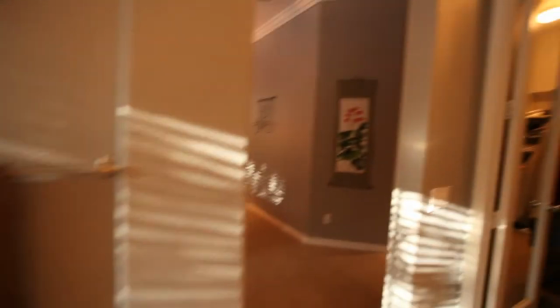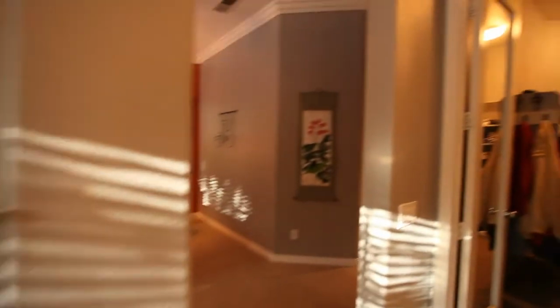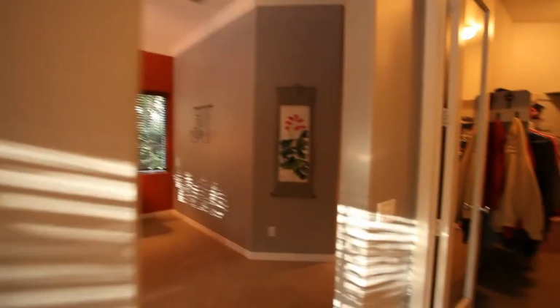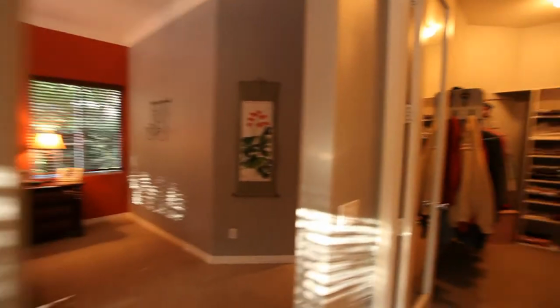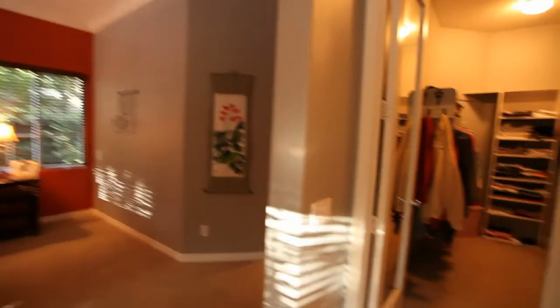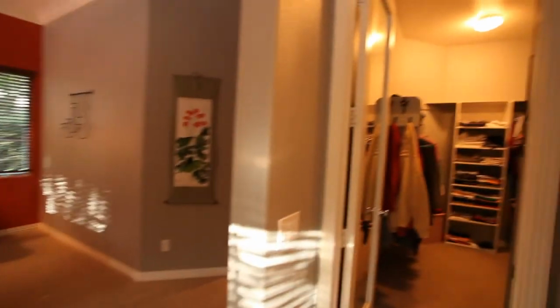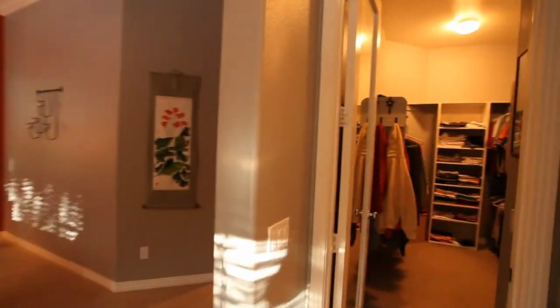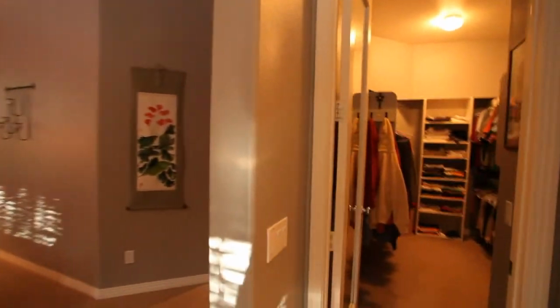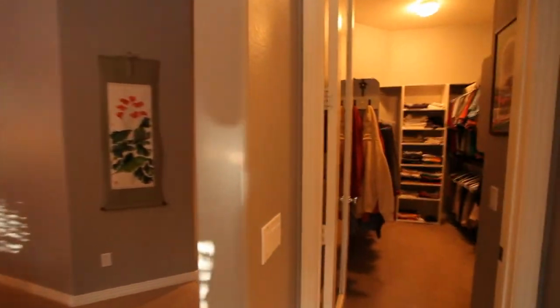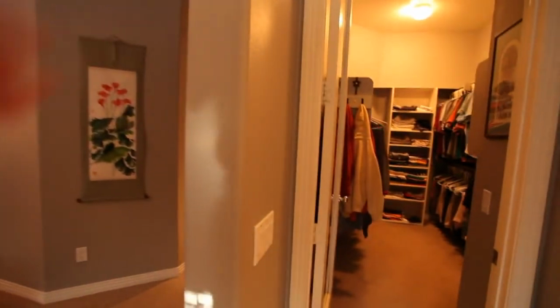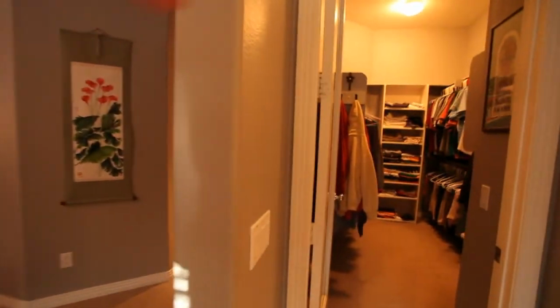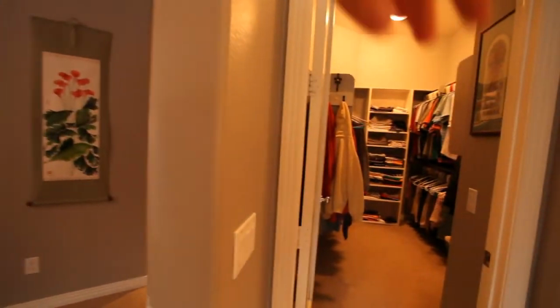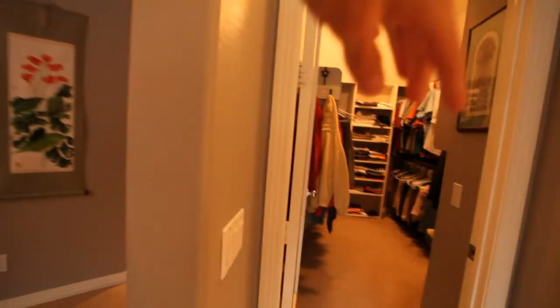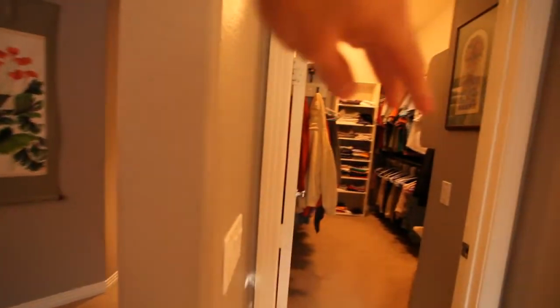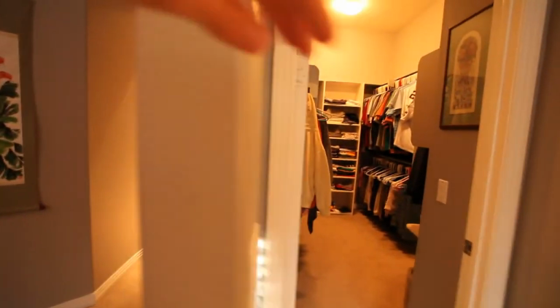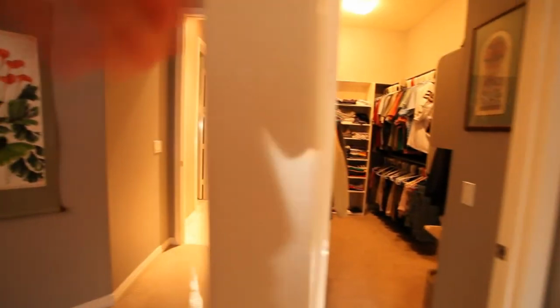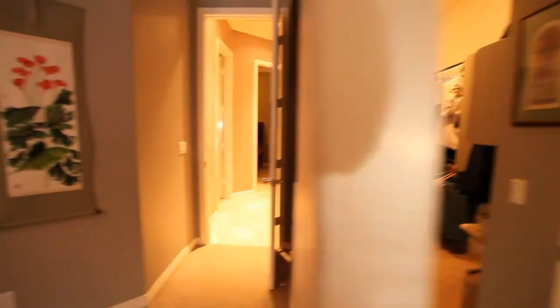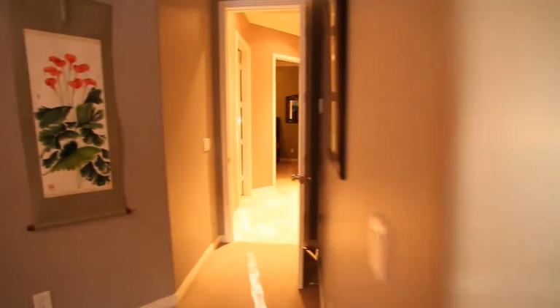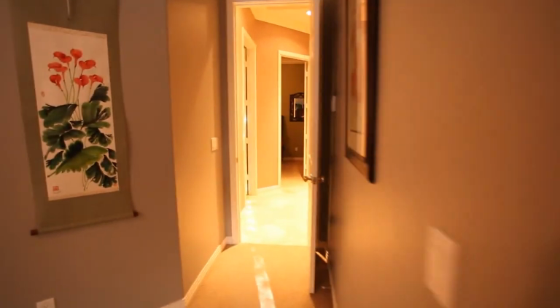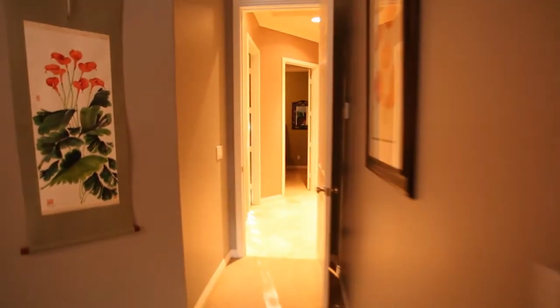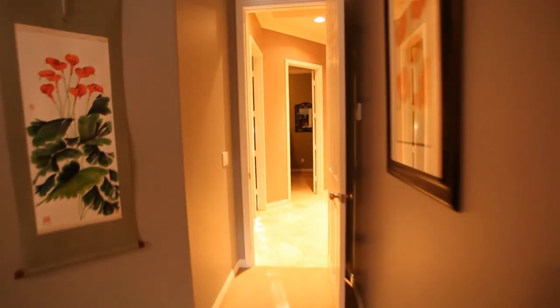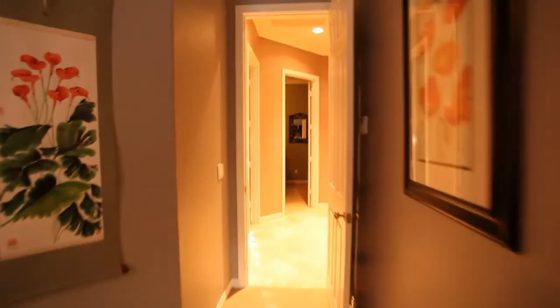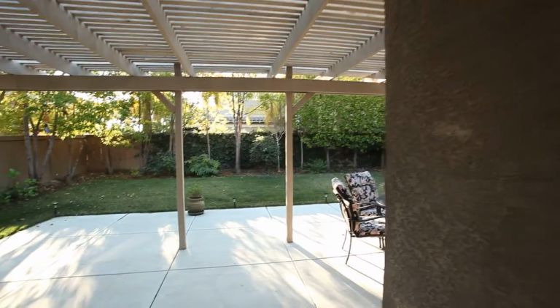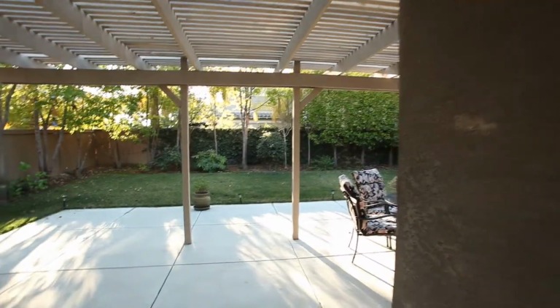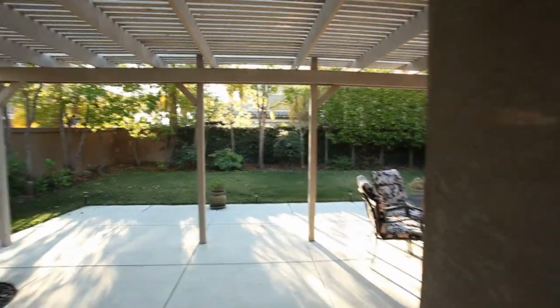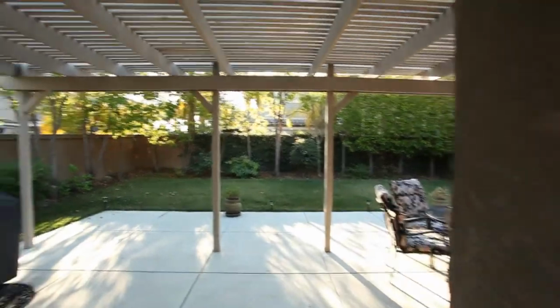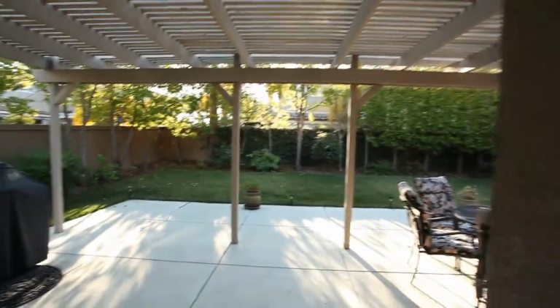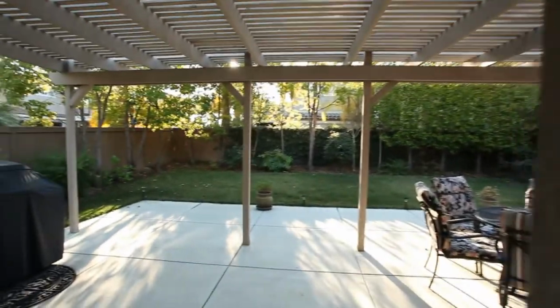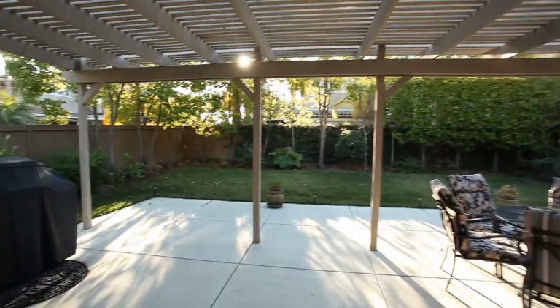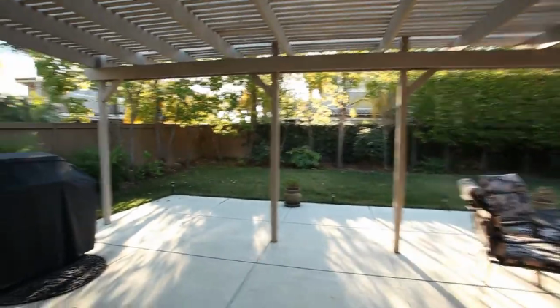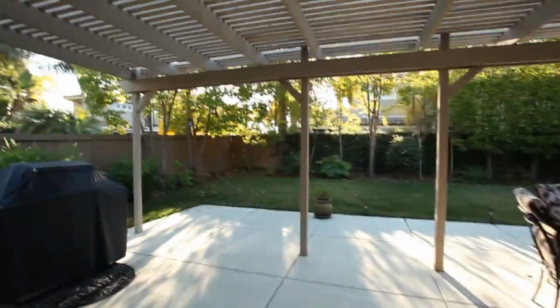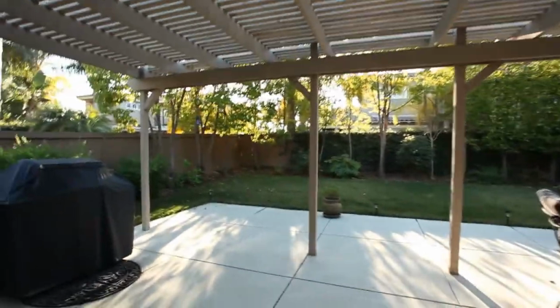One last thing — a real nice walk-in closet. It's immaculate. Let's check out the back.